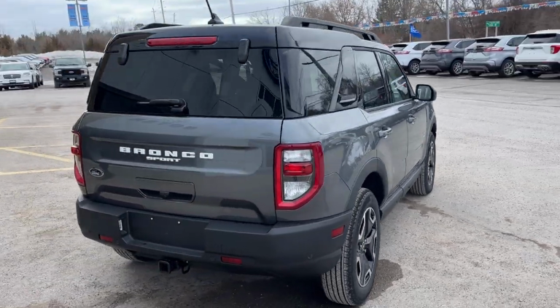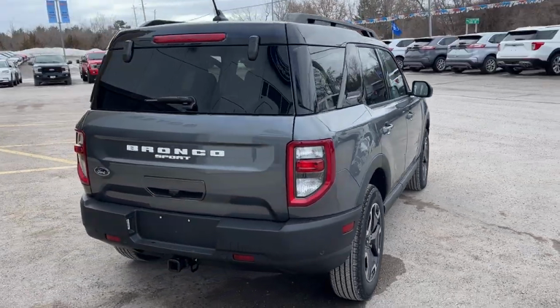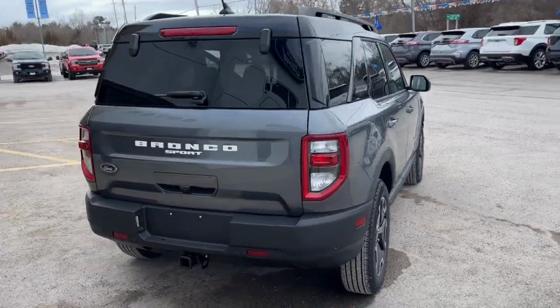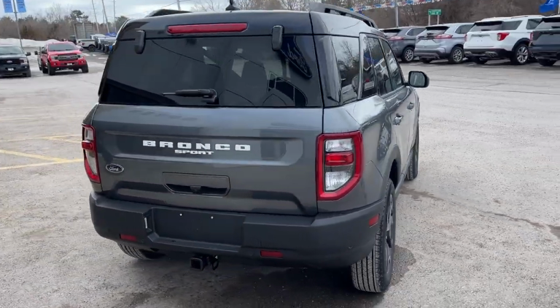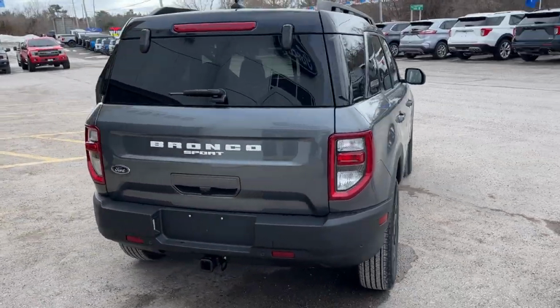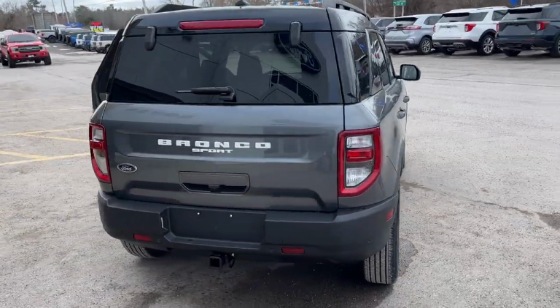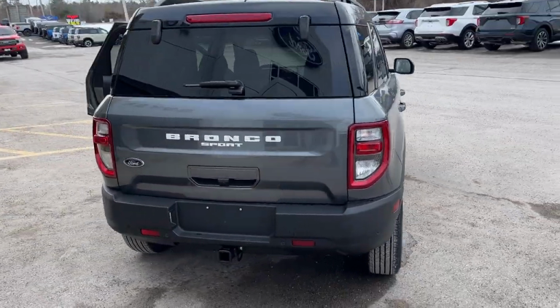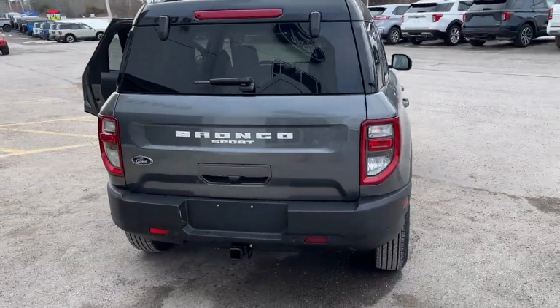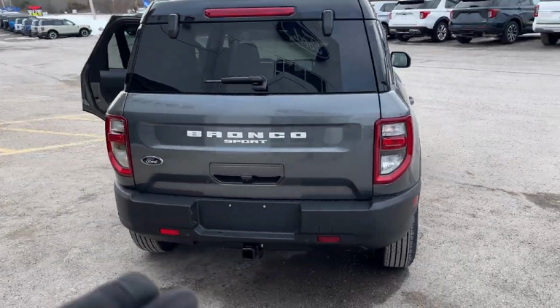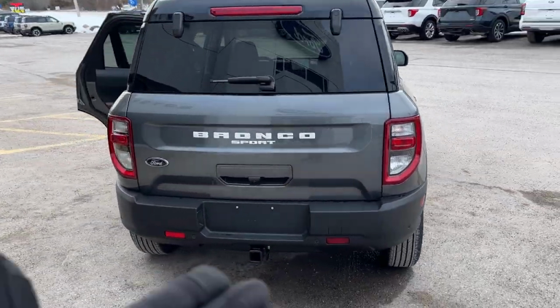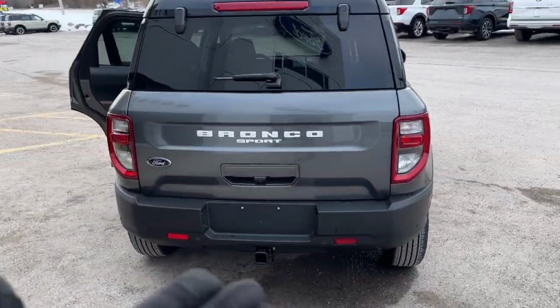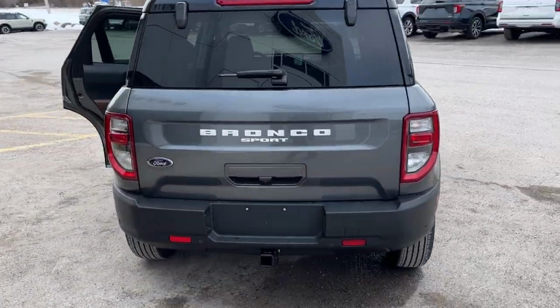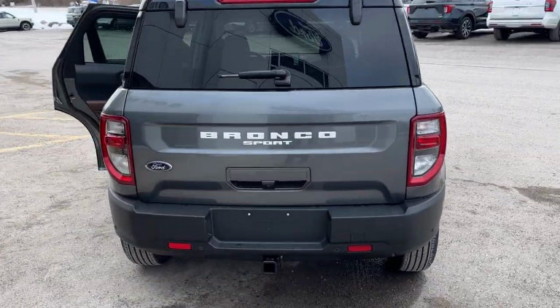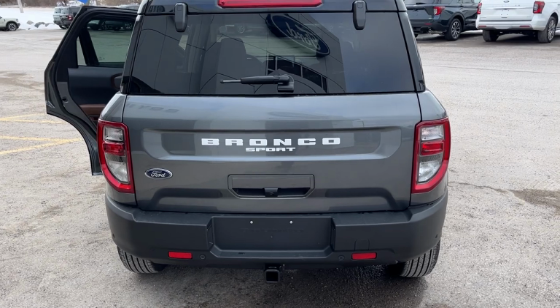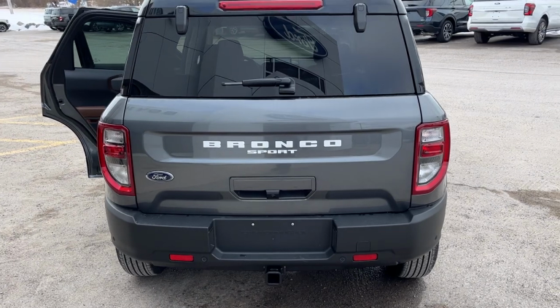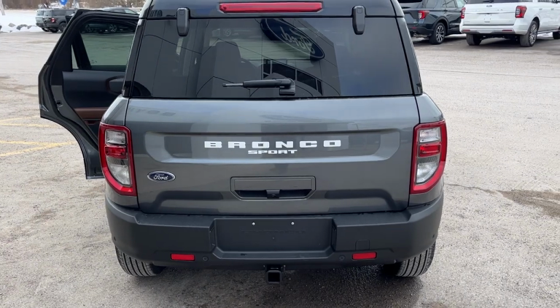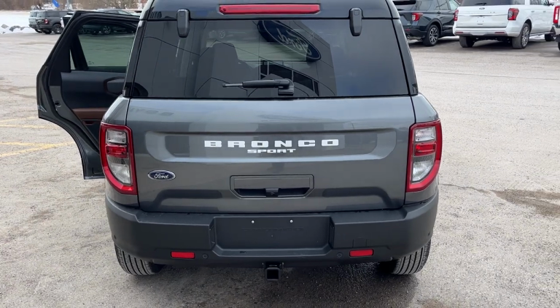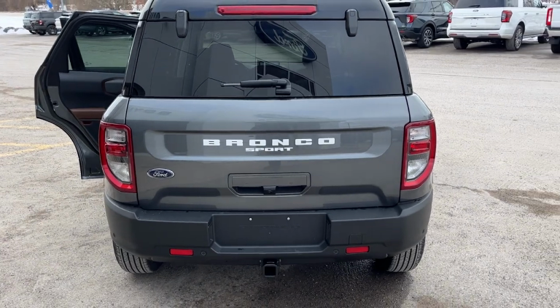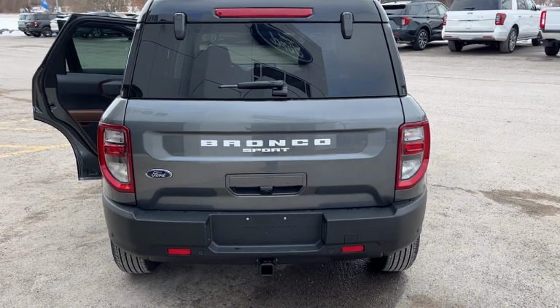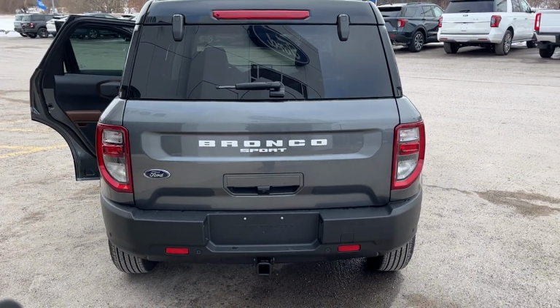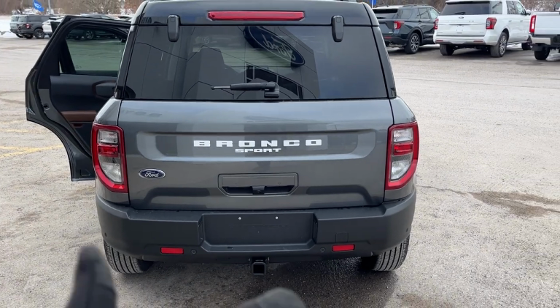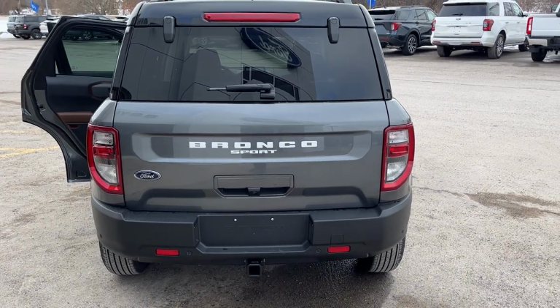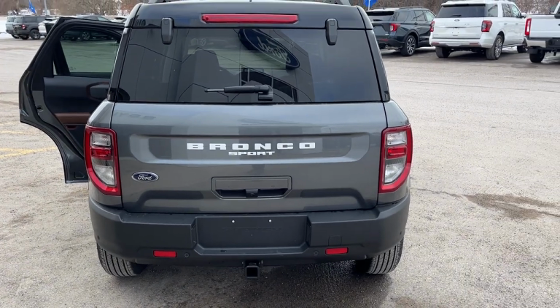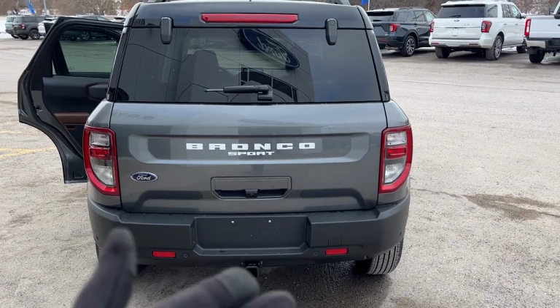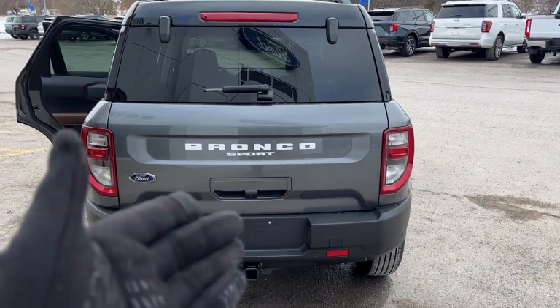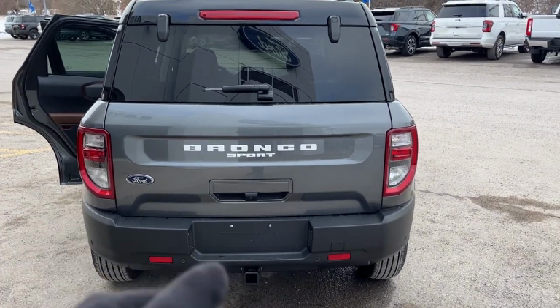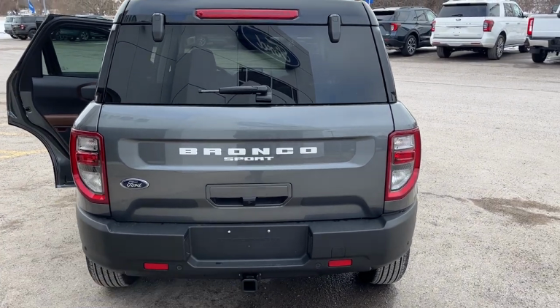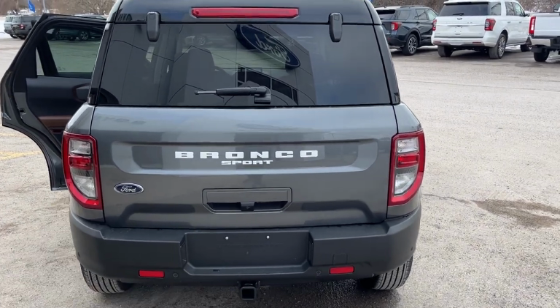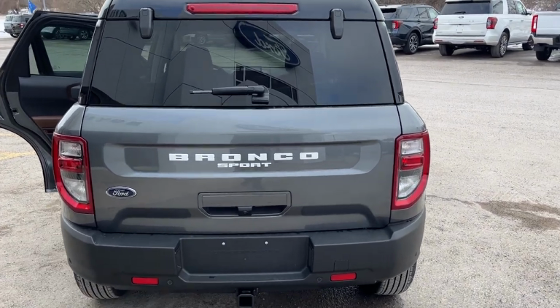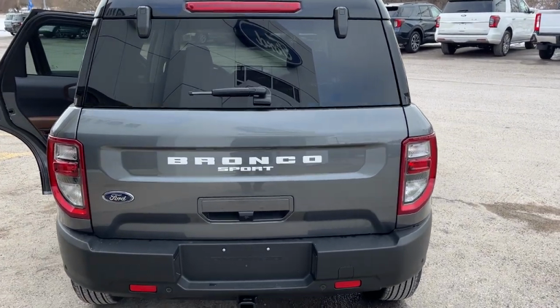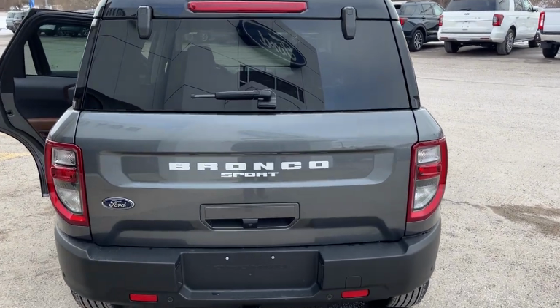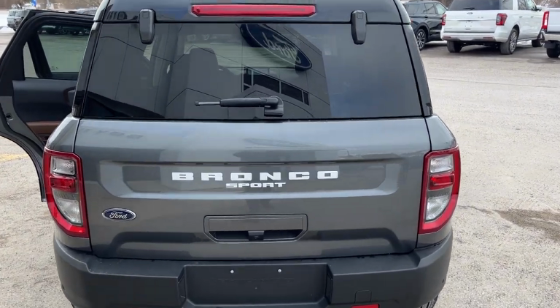Coming around back, you do have the class 2 trailer tow package on here, your reverse parking sensors, and your reverse camera.